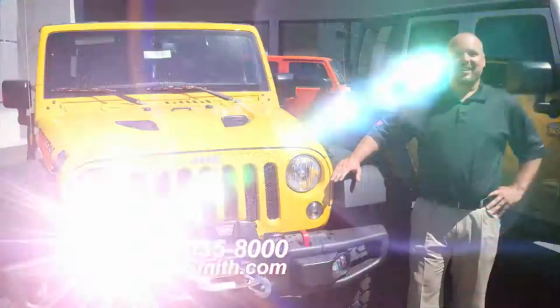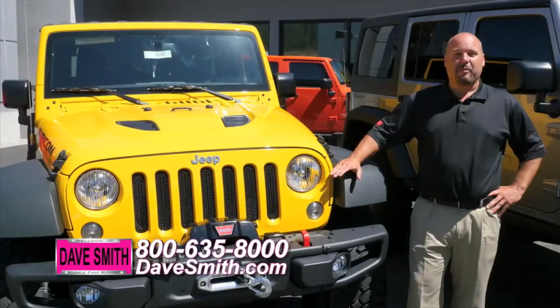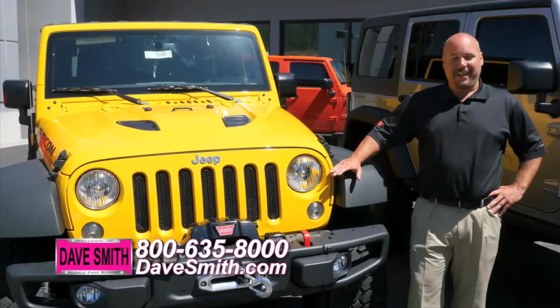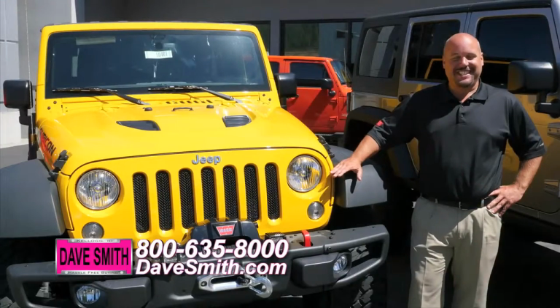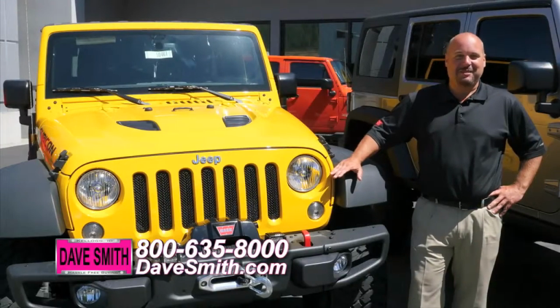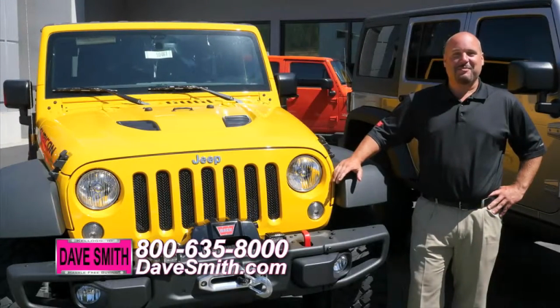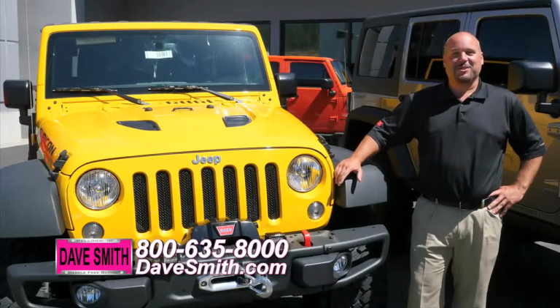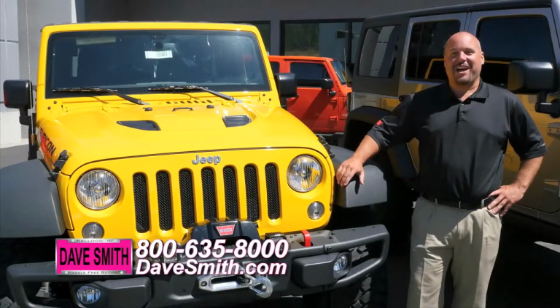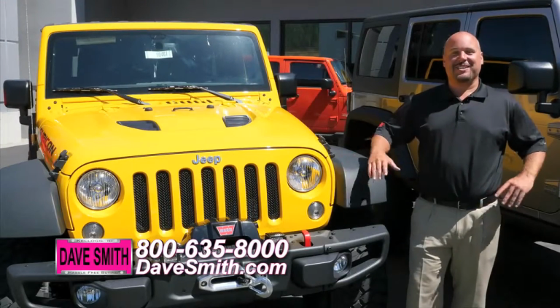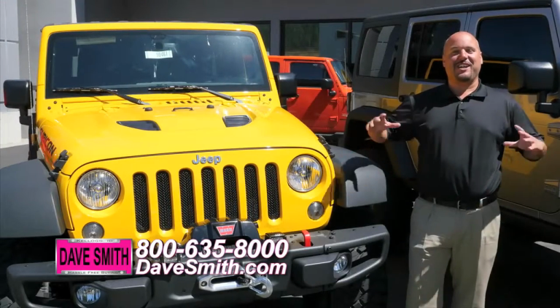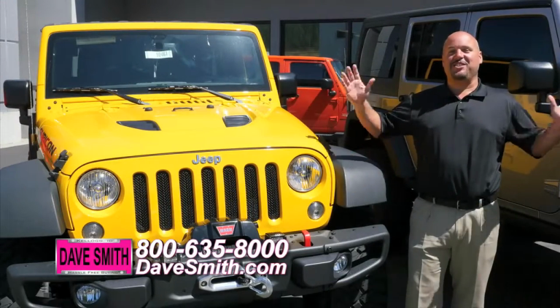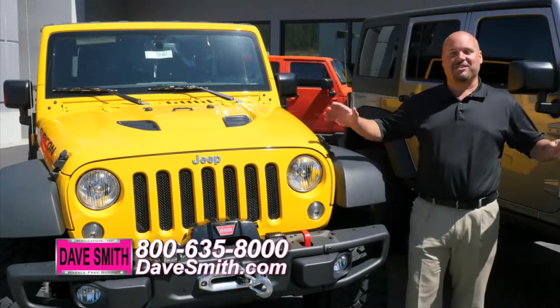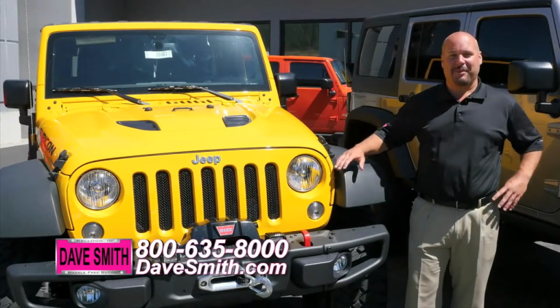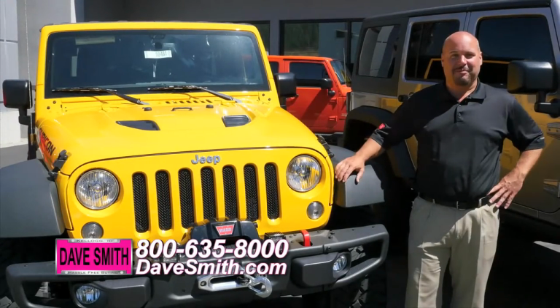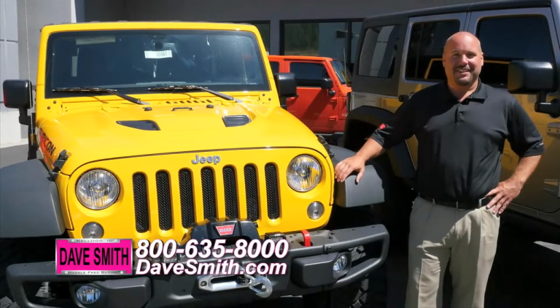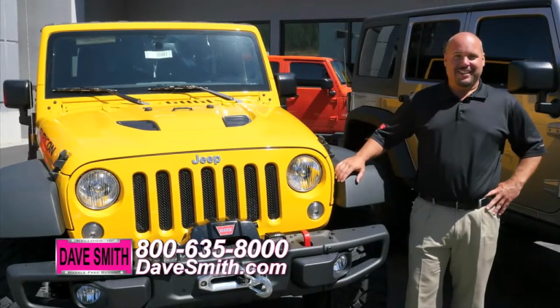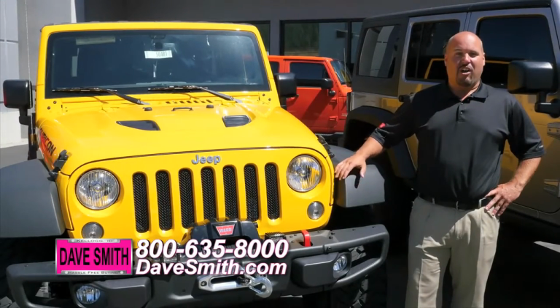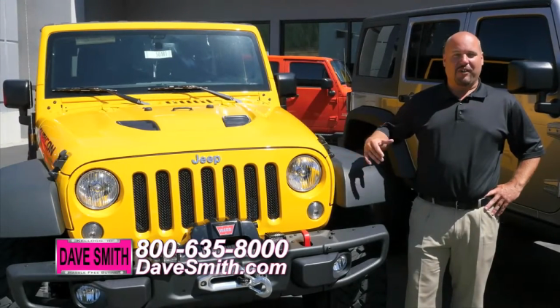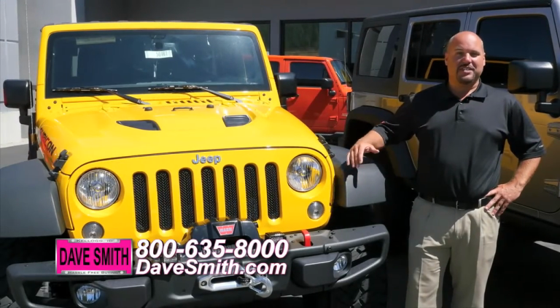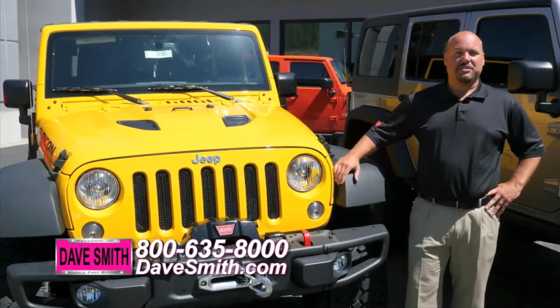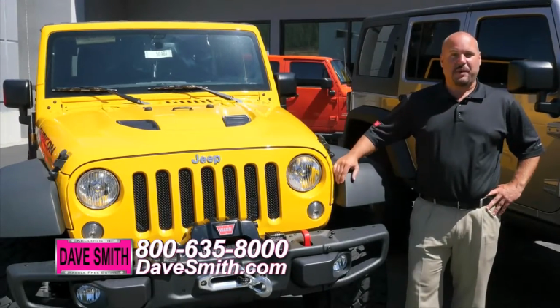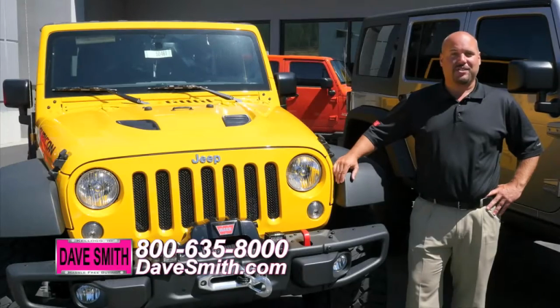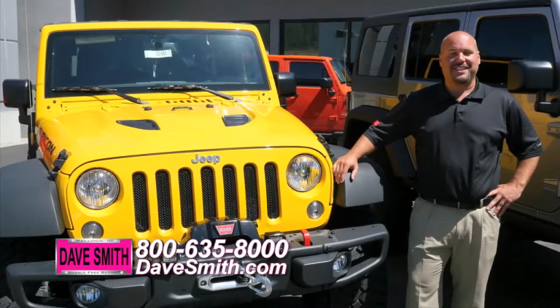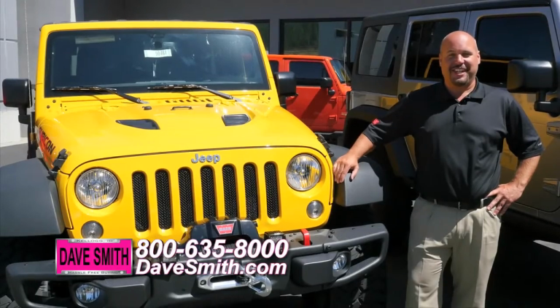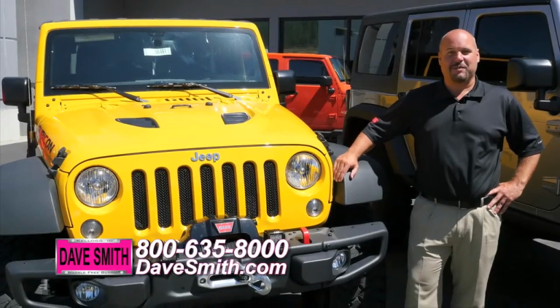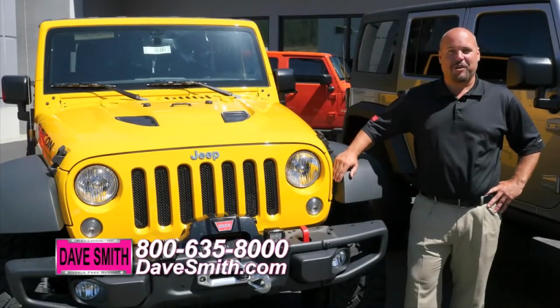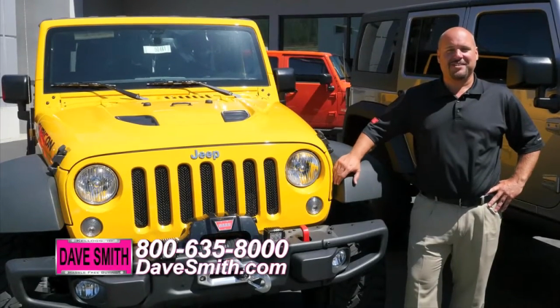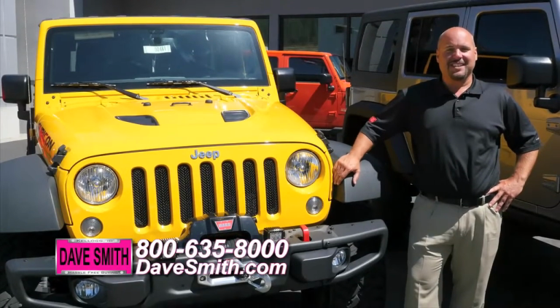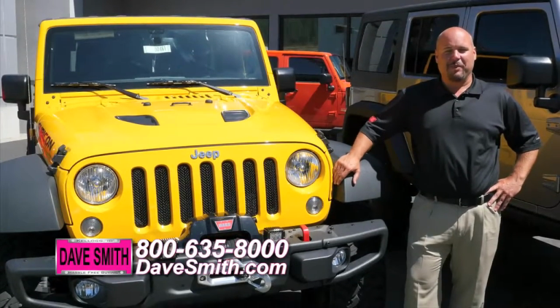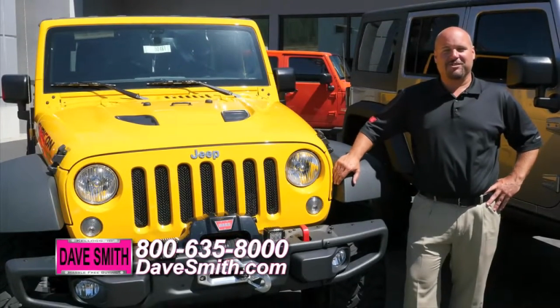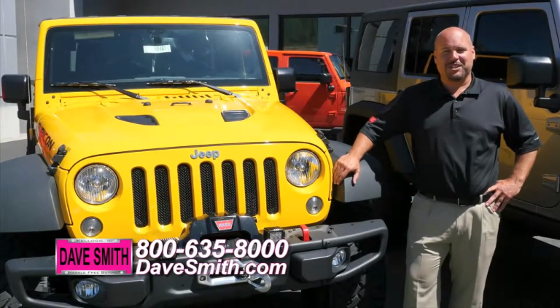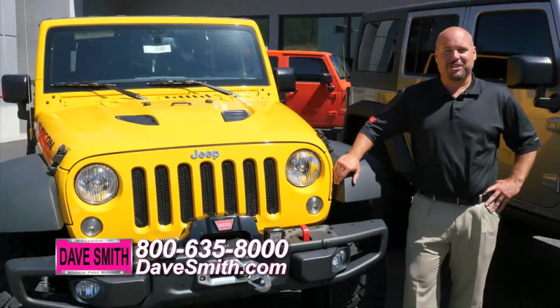From a basic Jeep to the most wildest creation you could dream up, call one of our Accessory Specialists here at Dave Smith Motors. We'll make your dreams come true.